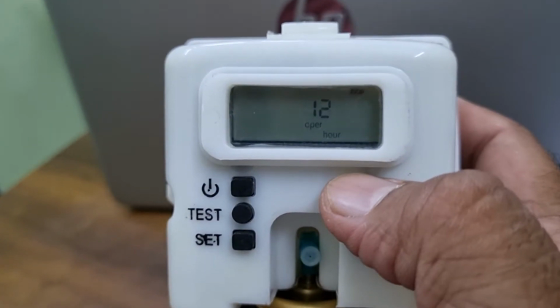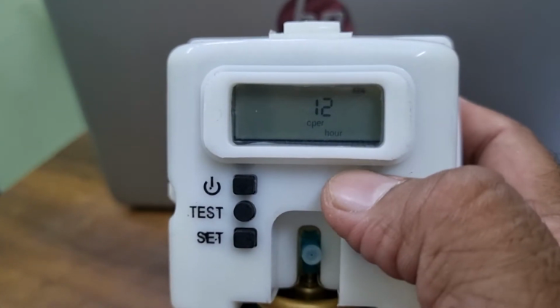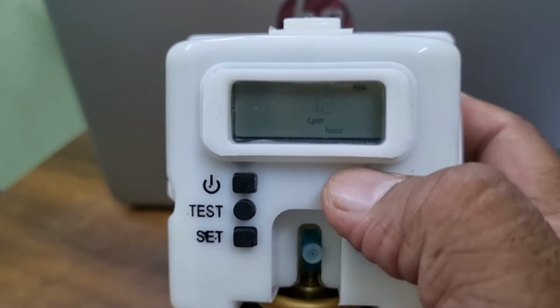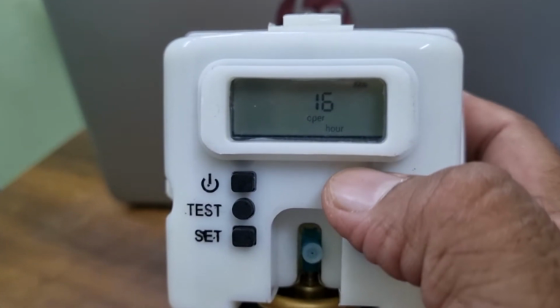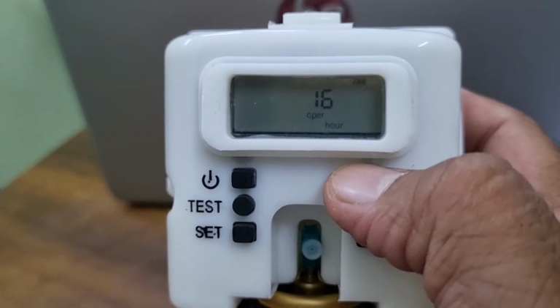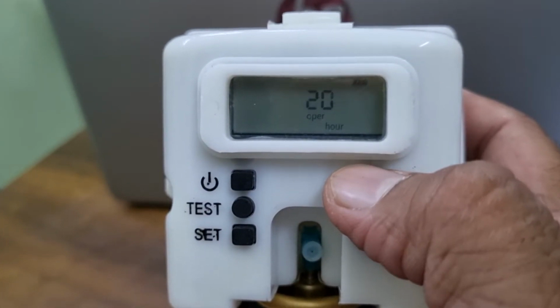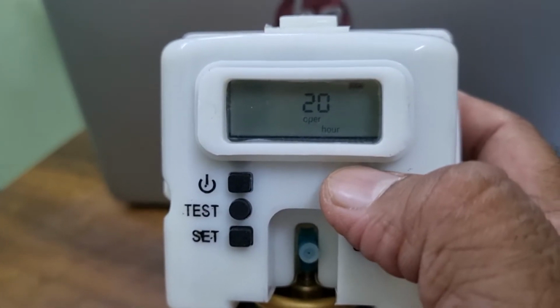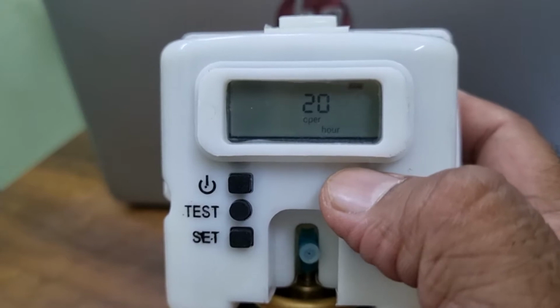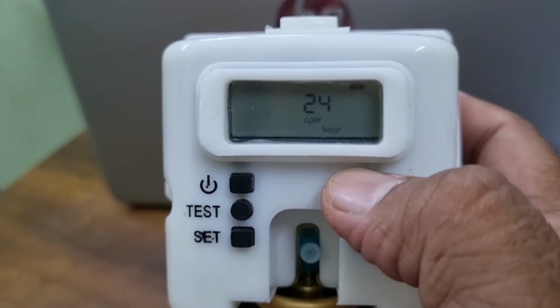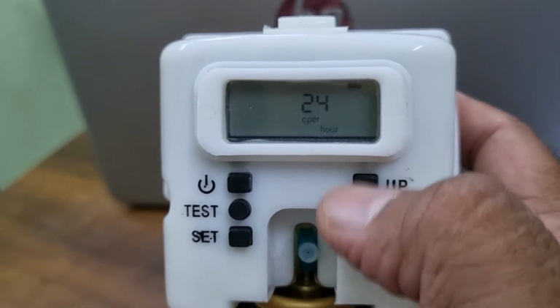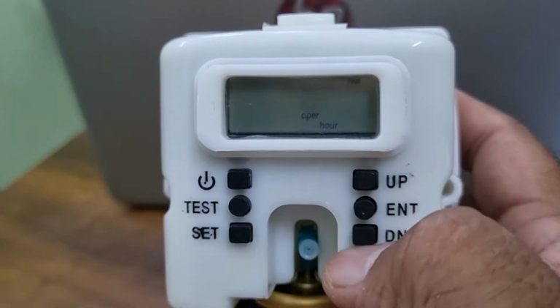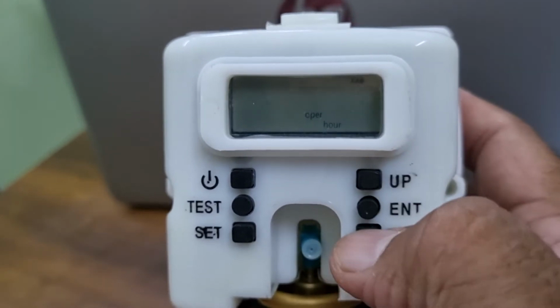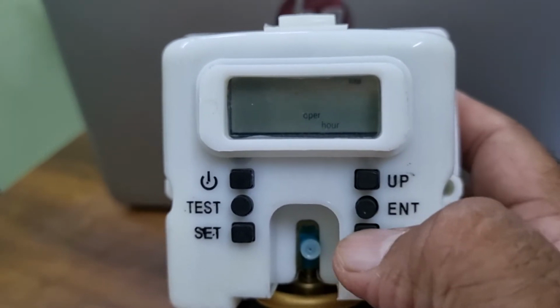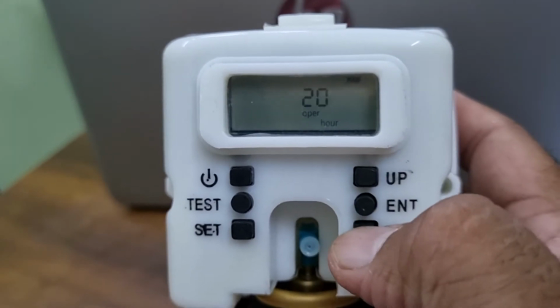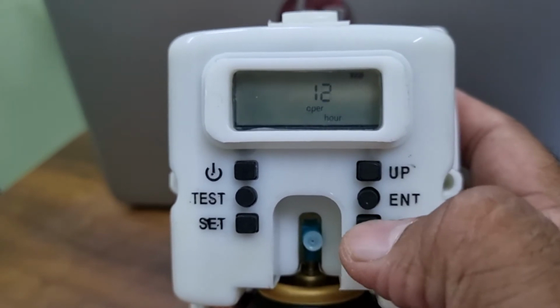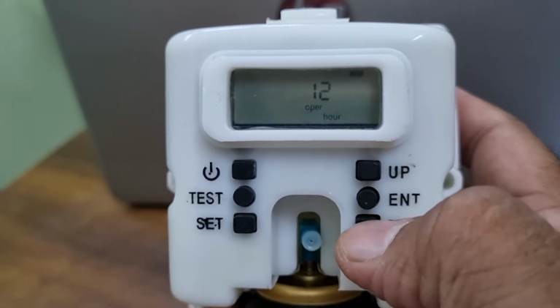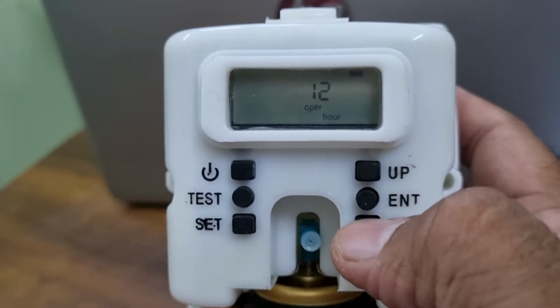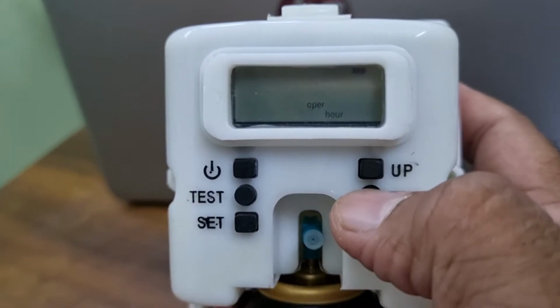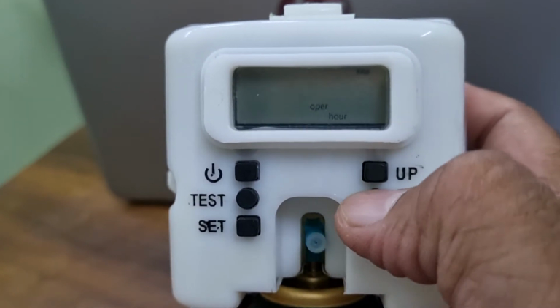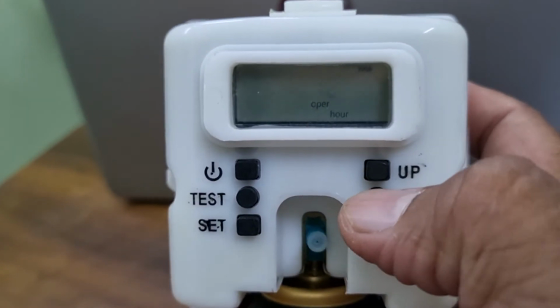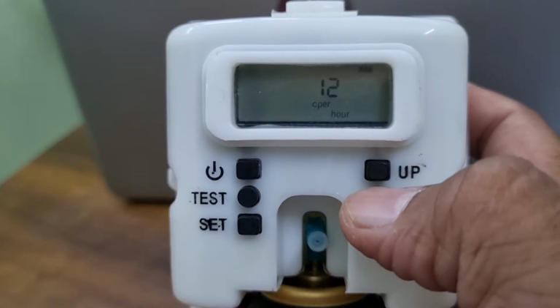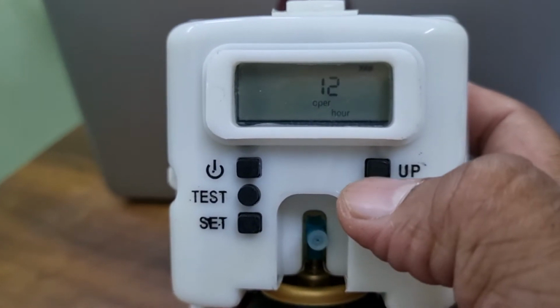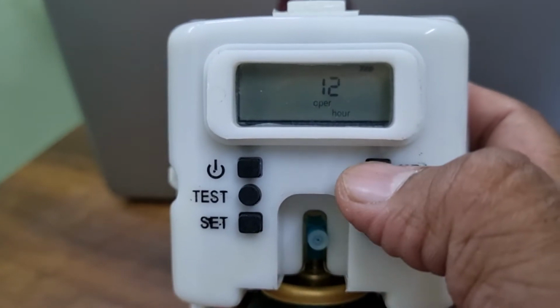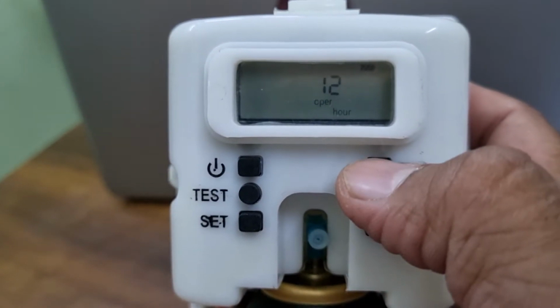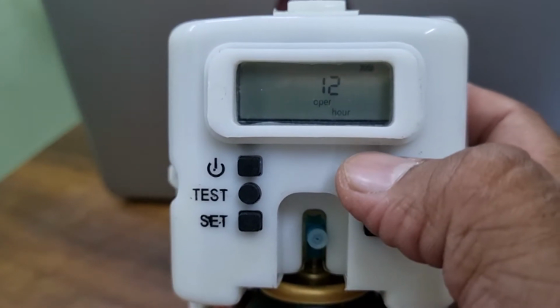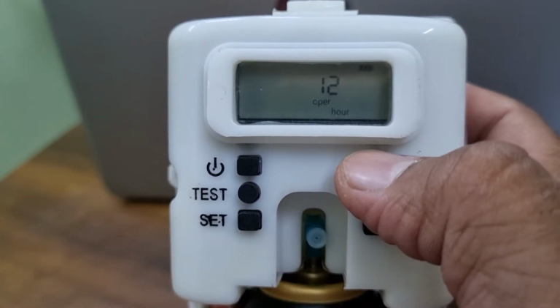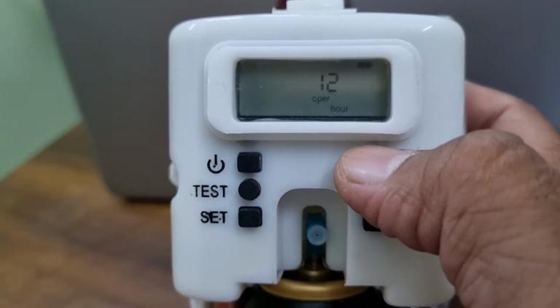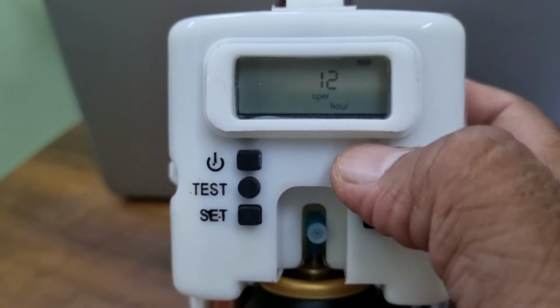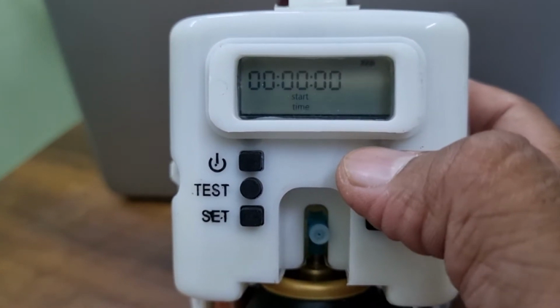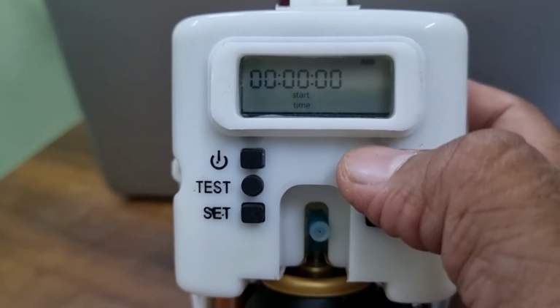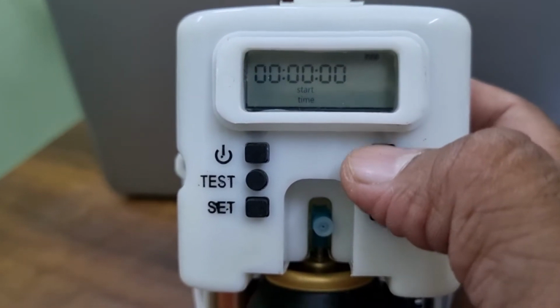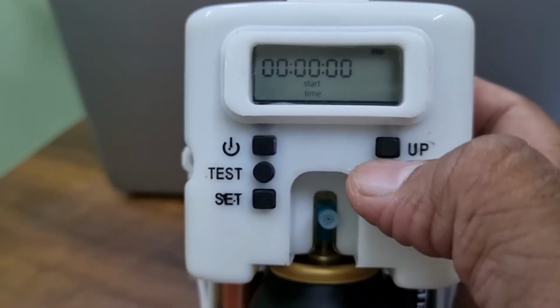Now it is asking for operation hours — 8 hours, 12 hours, 16, 20, or 24. We are keeping it at 12 hours for this example.